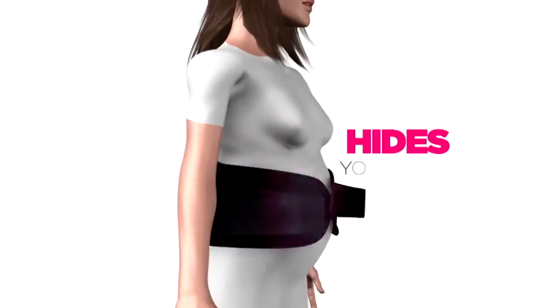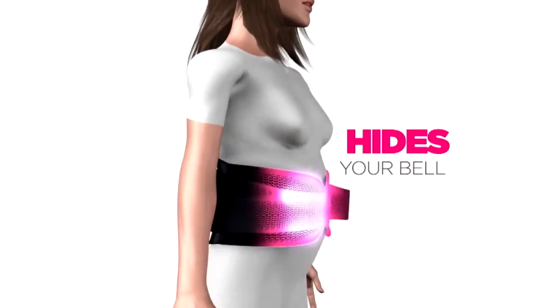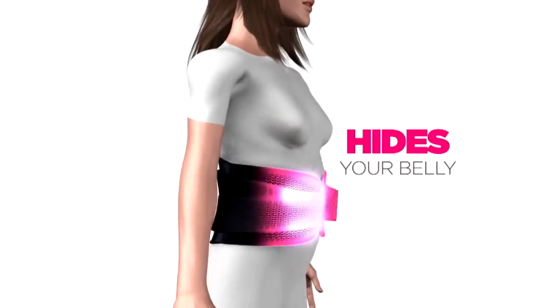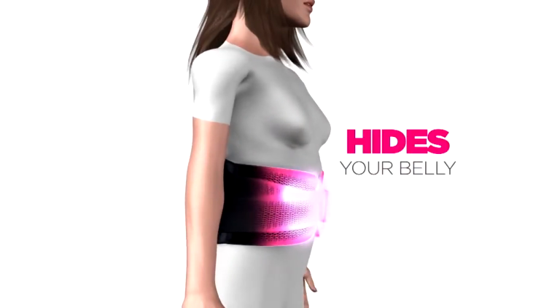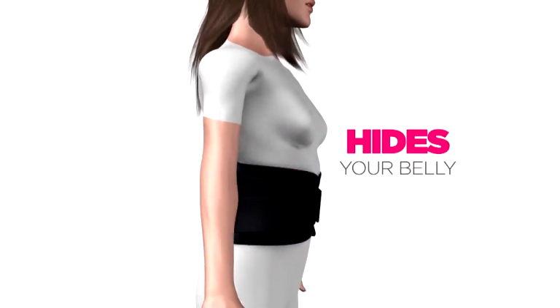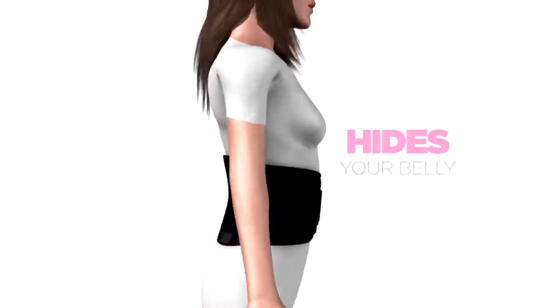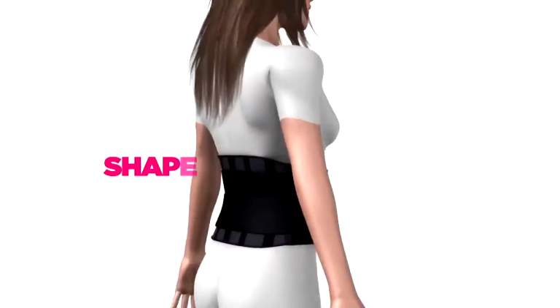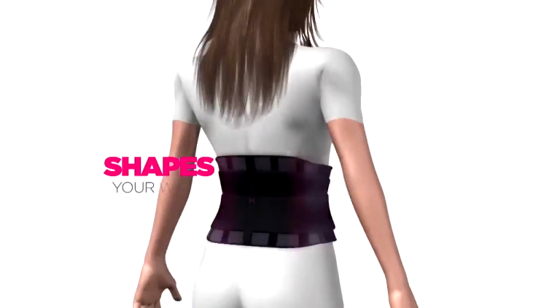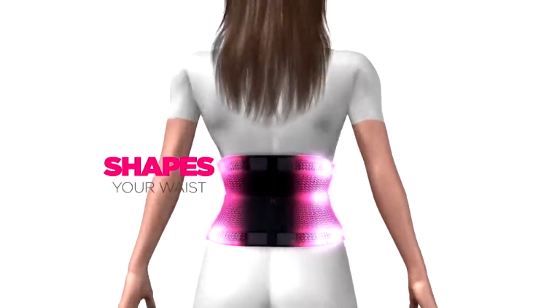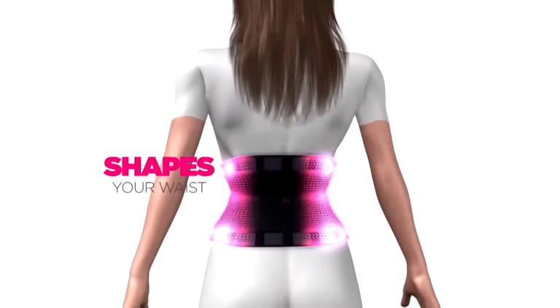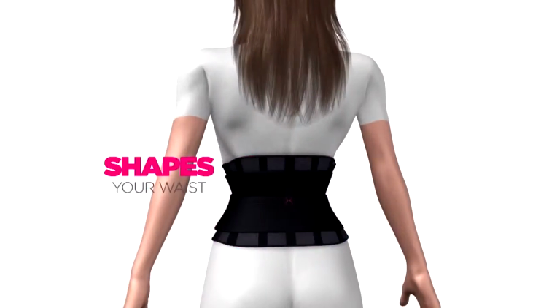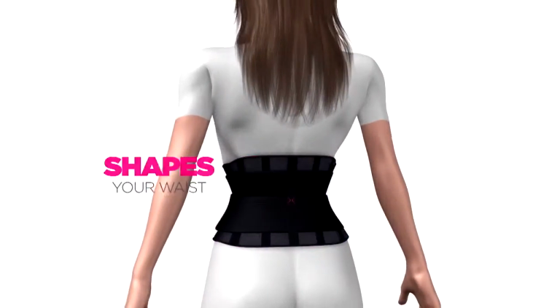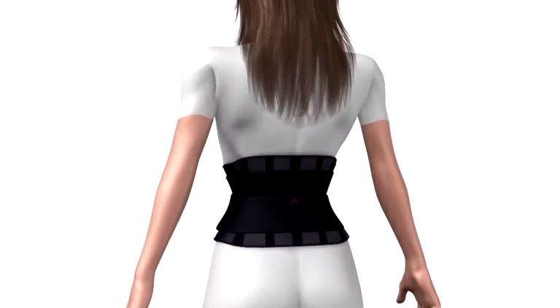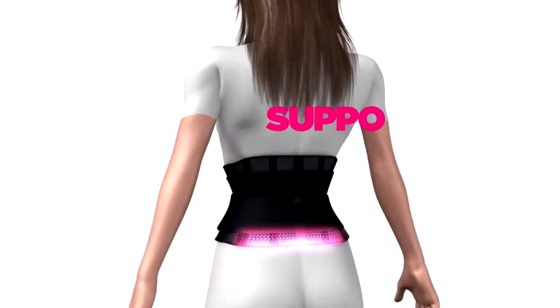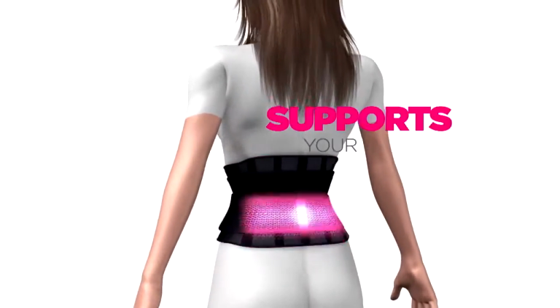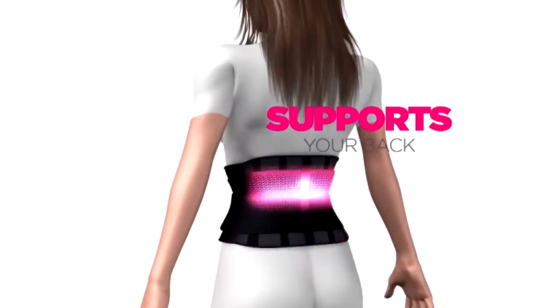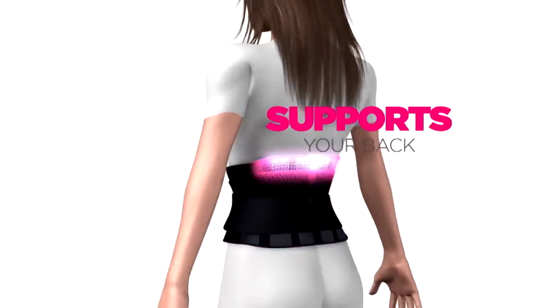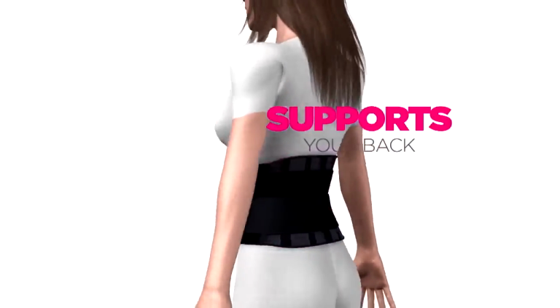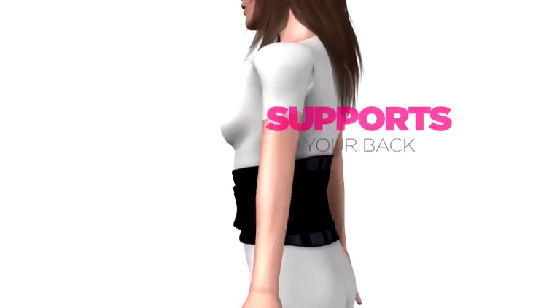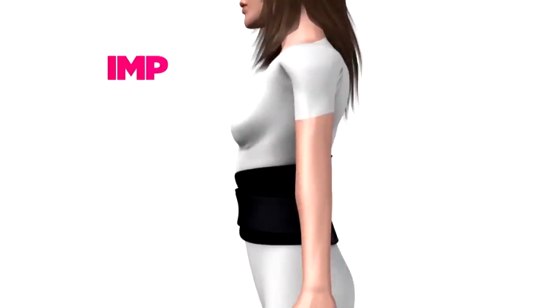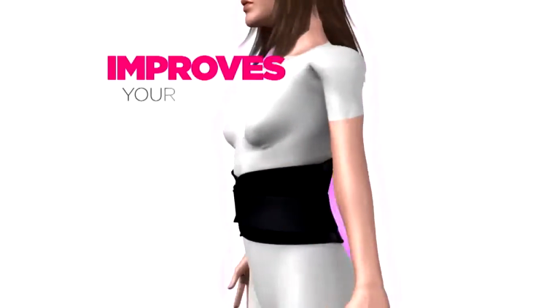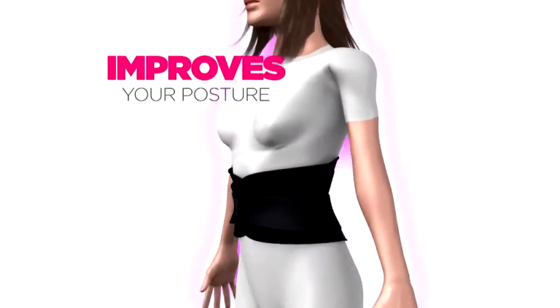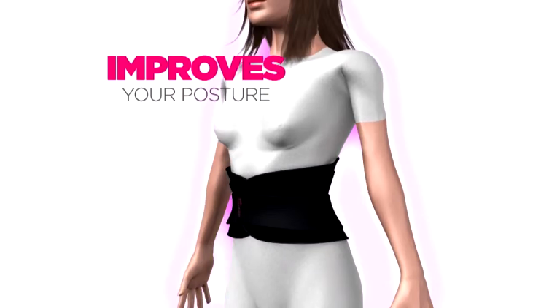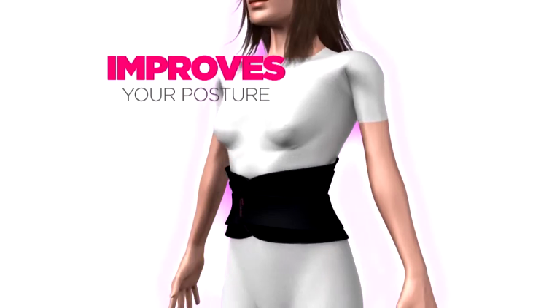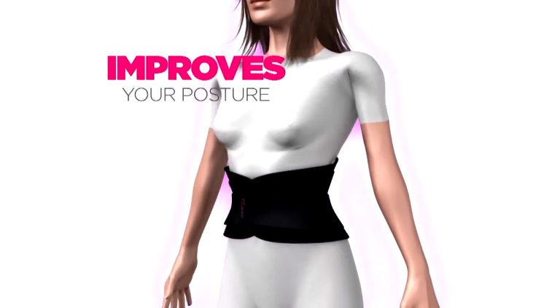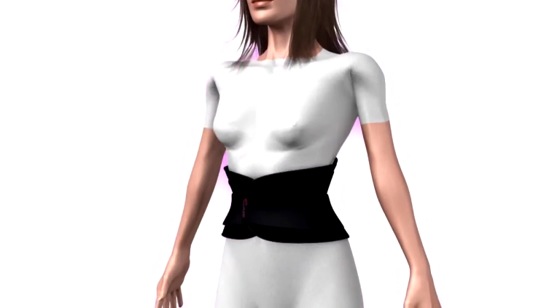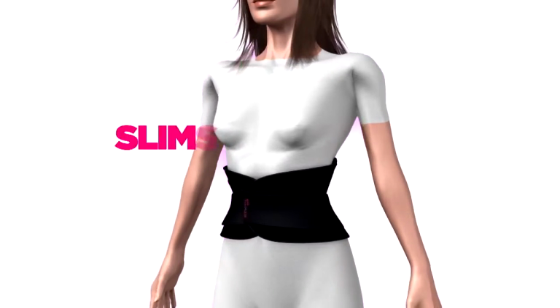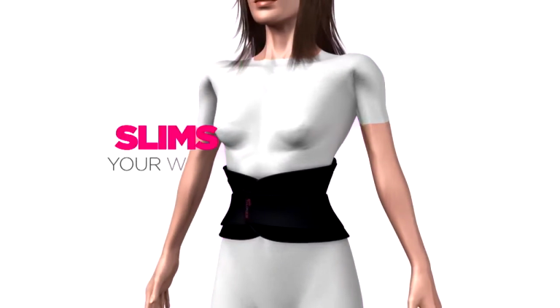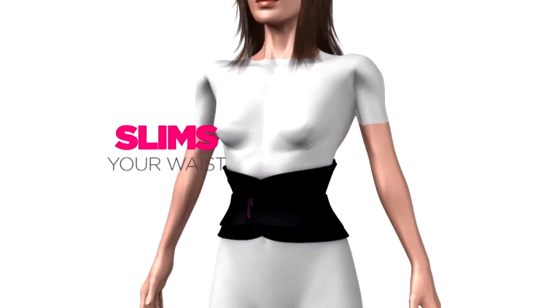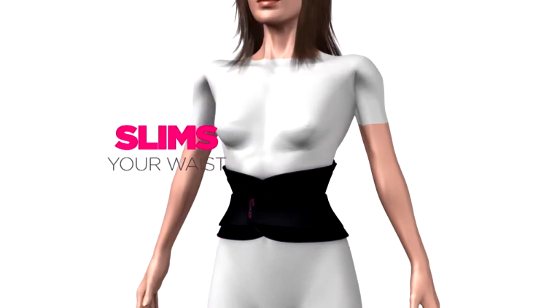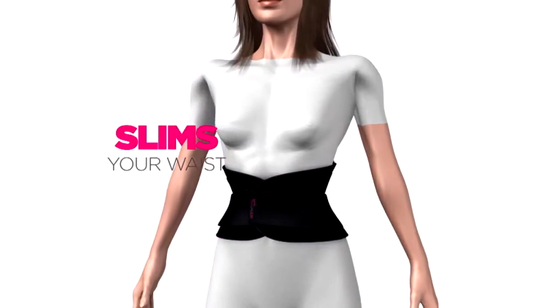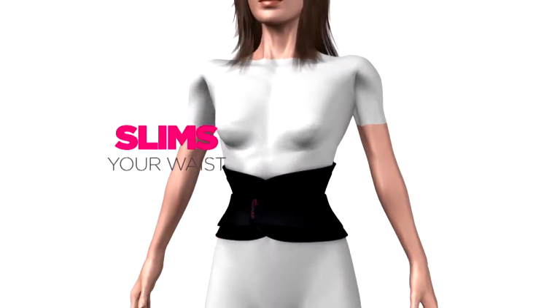Hides your belly, shapes your waist, supports your back, improves your posture, slims your waist.